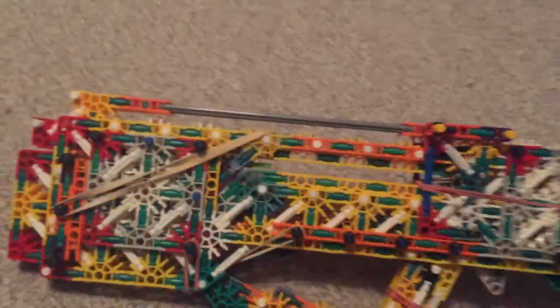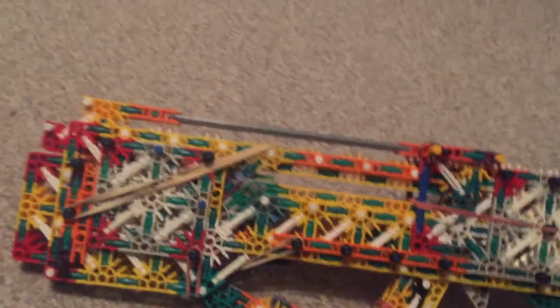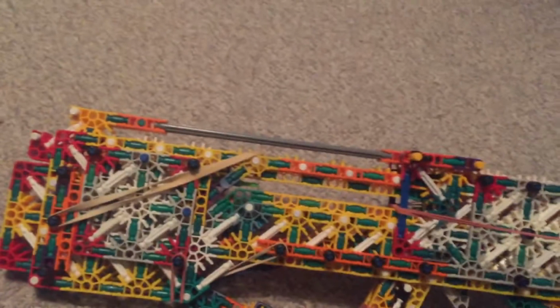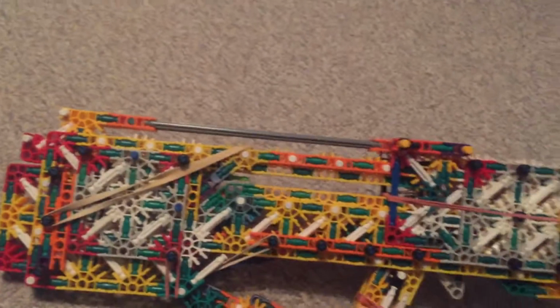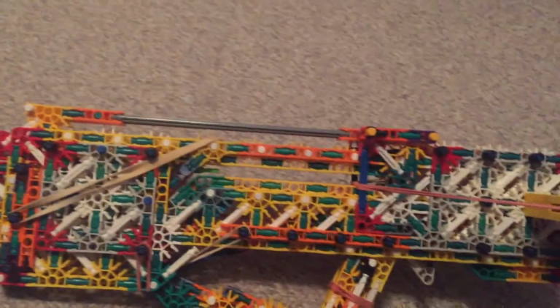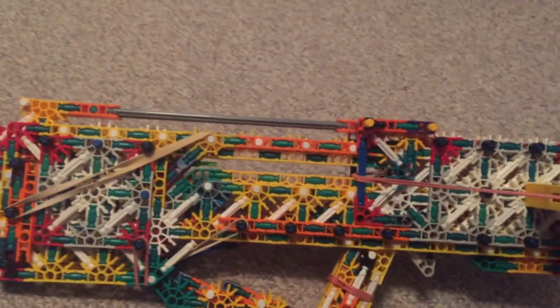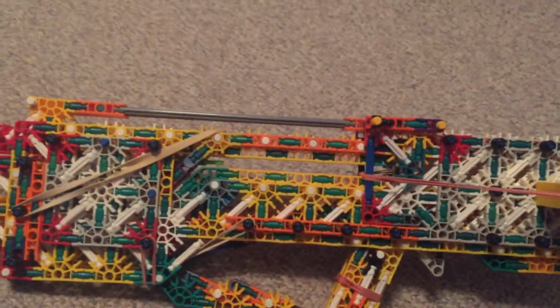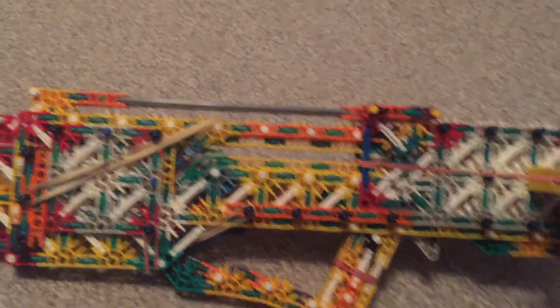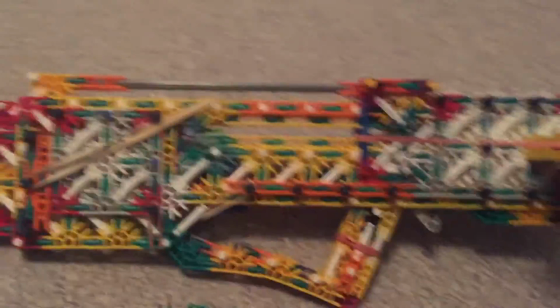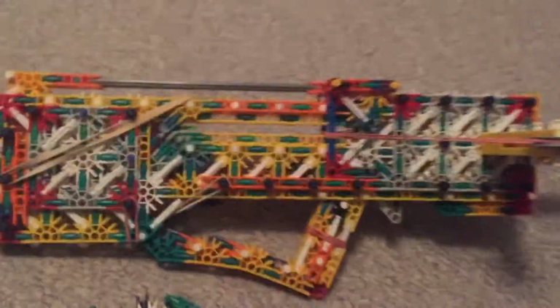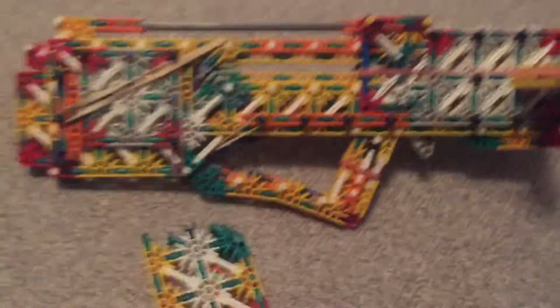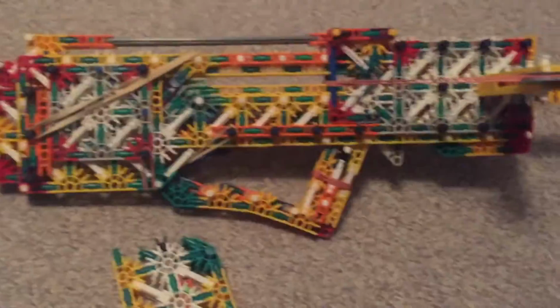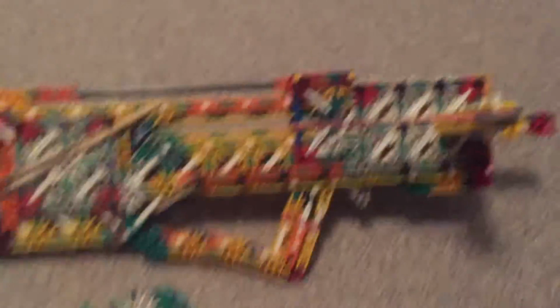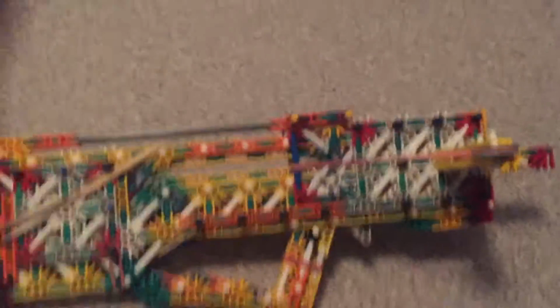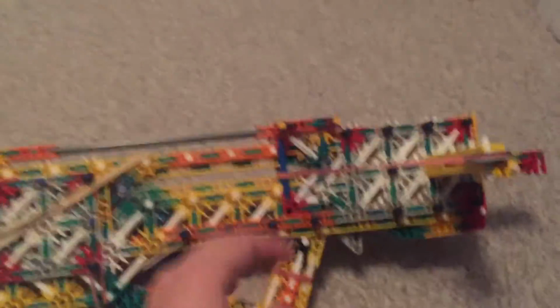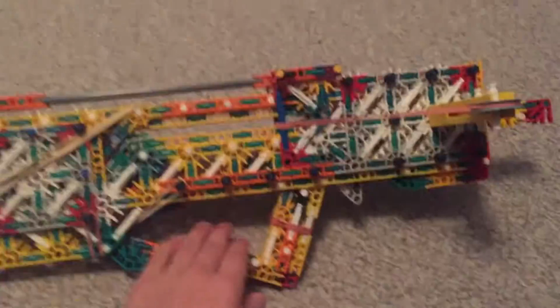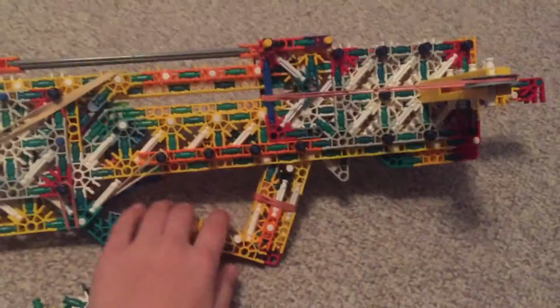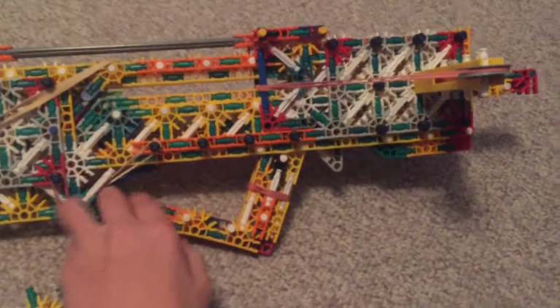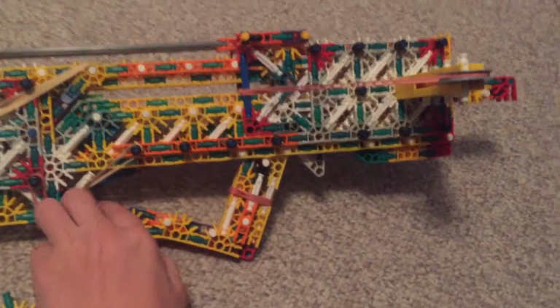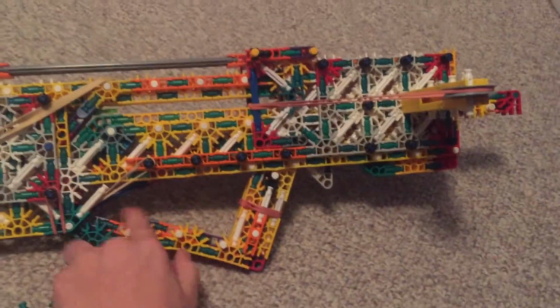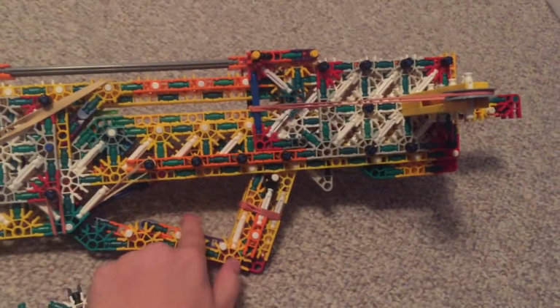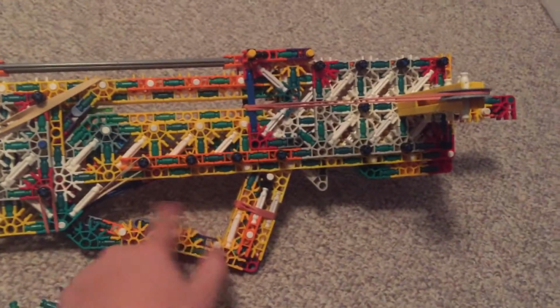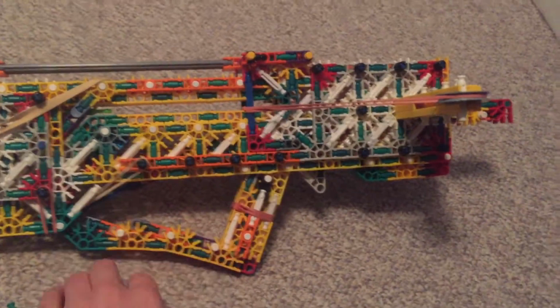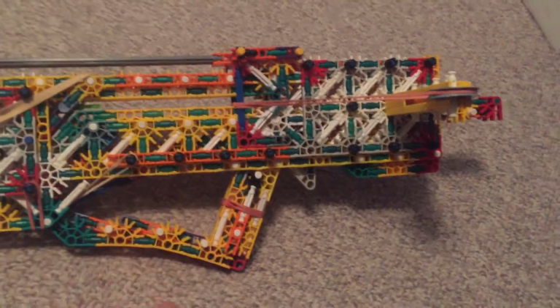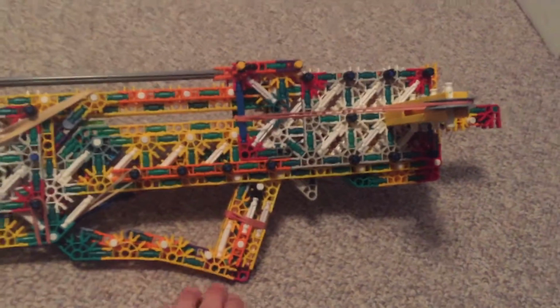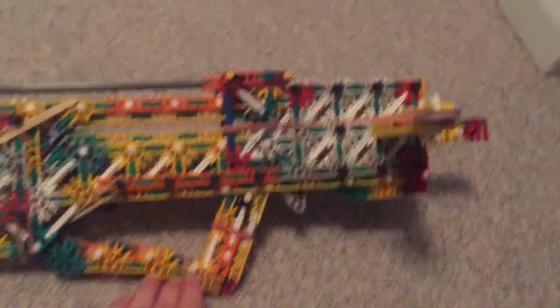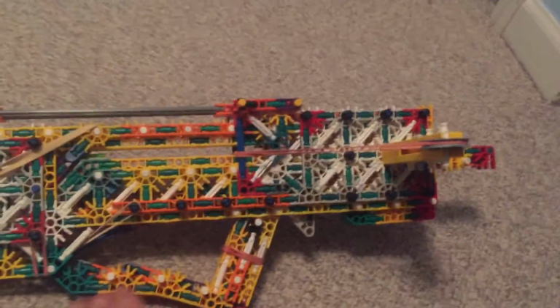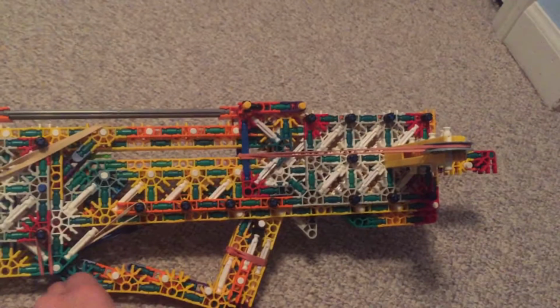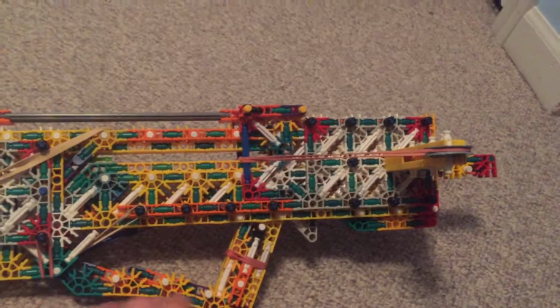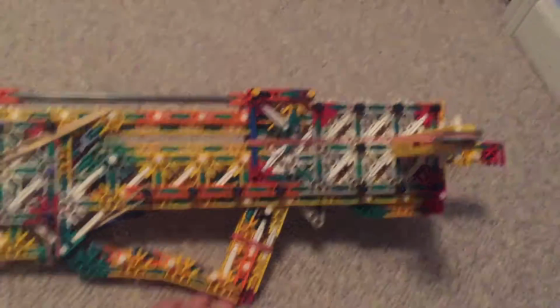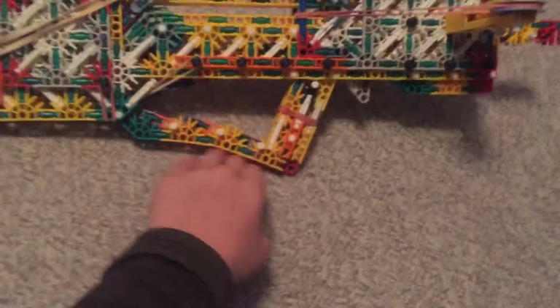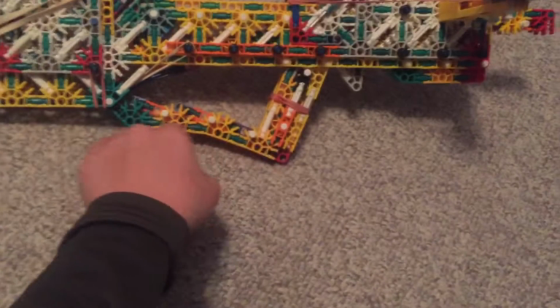It's a pretty decent-looking gun. I'm not sure if I like this little angled curve or not.